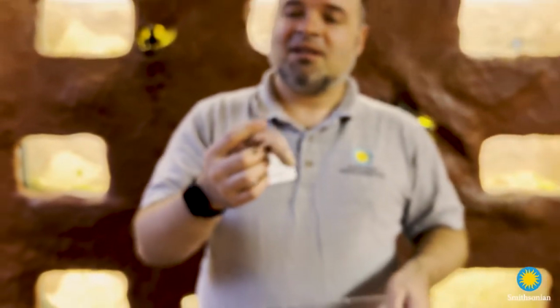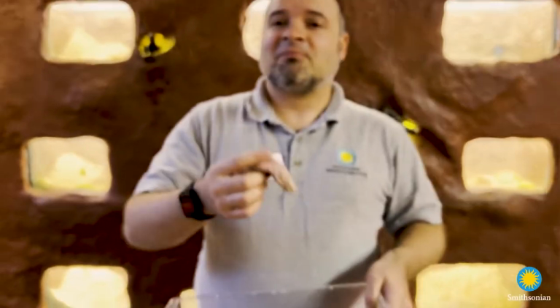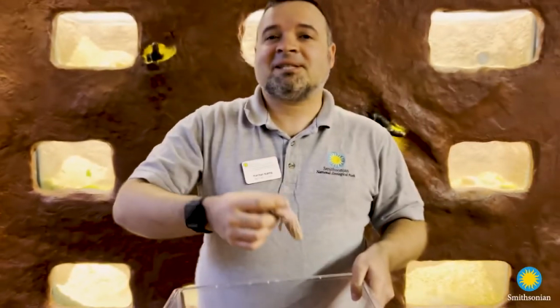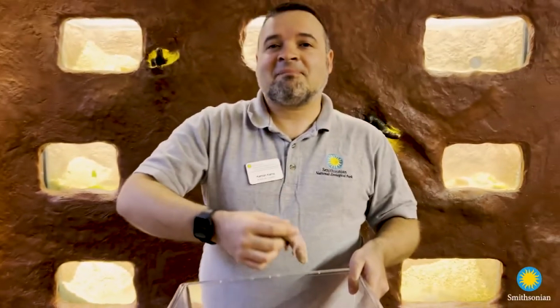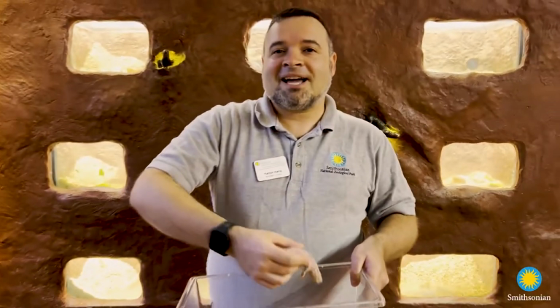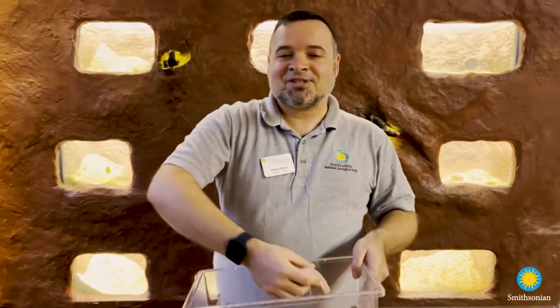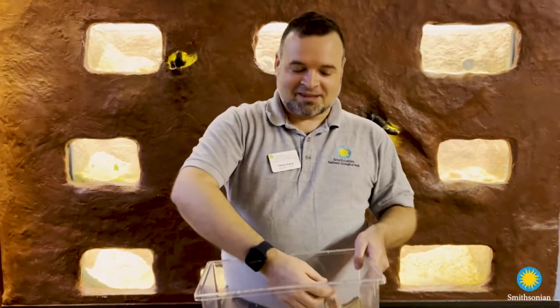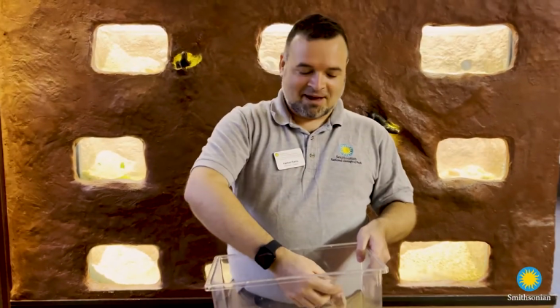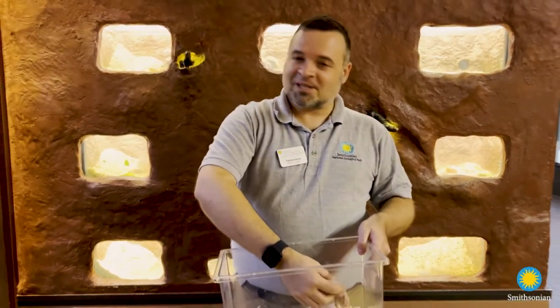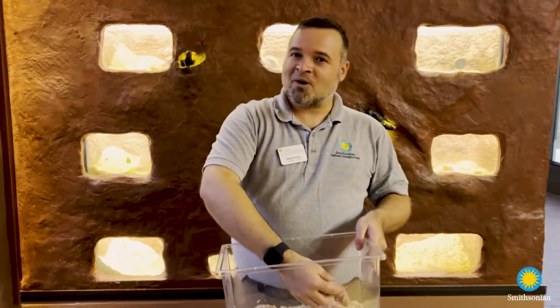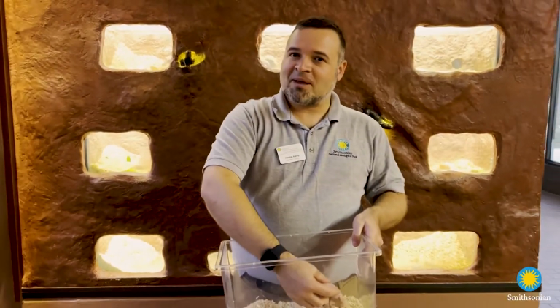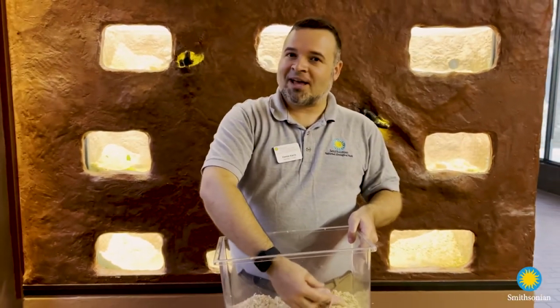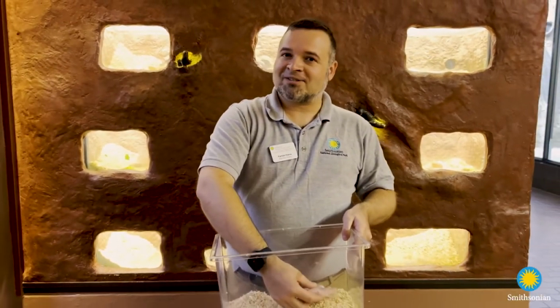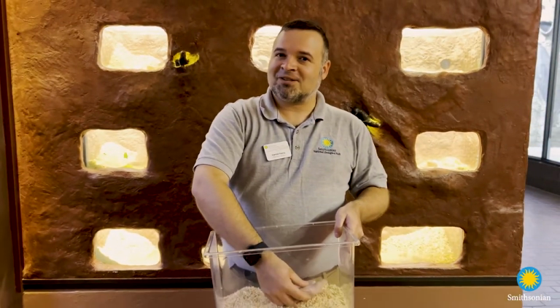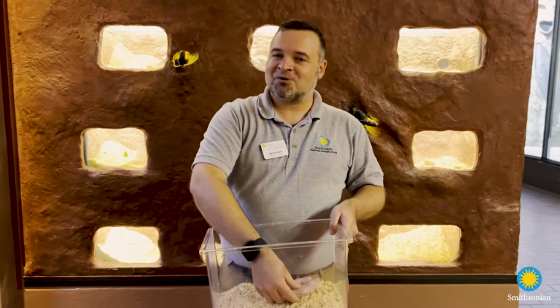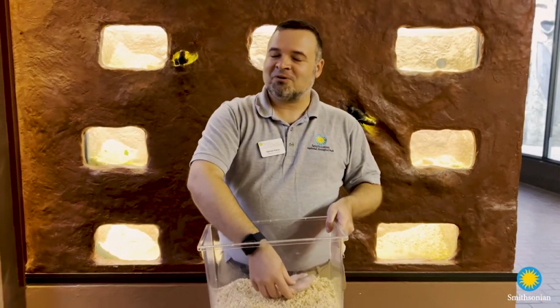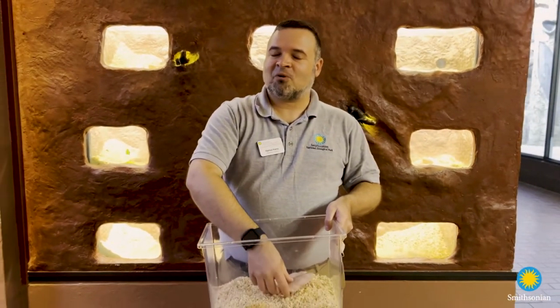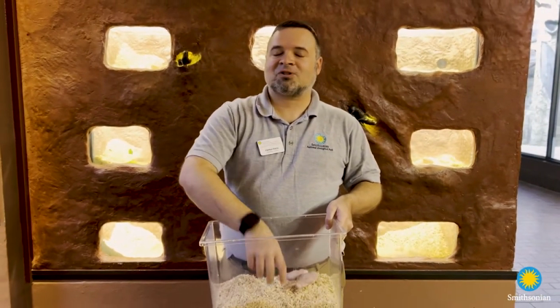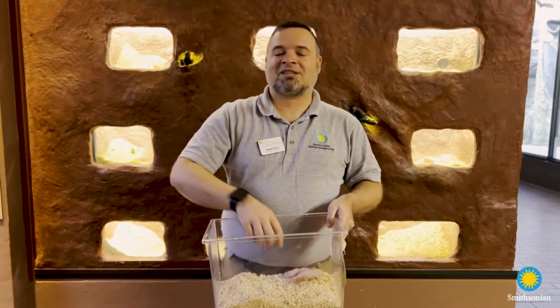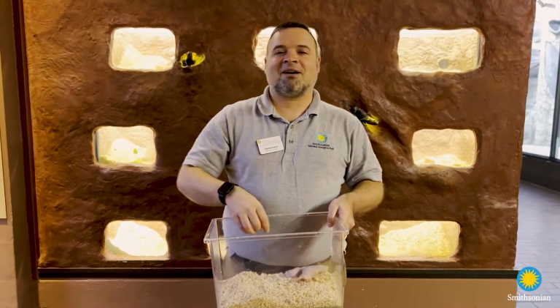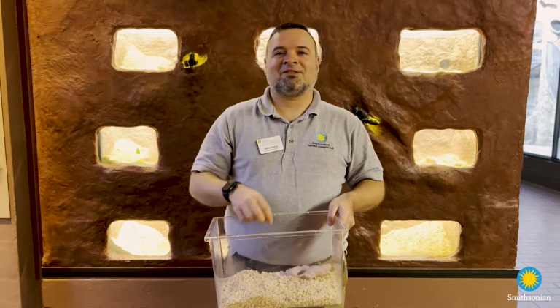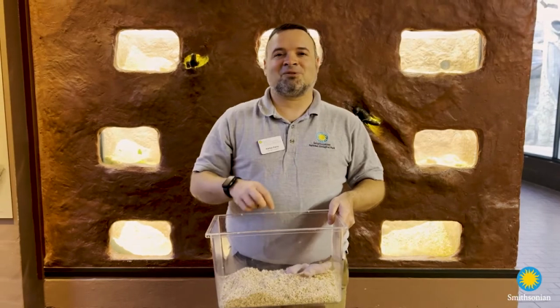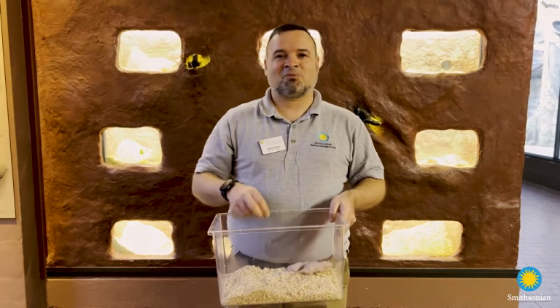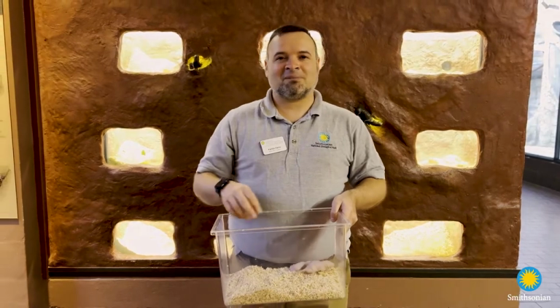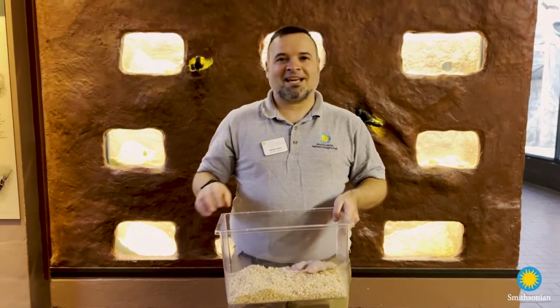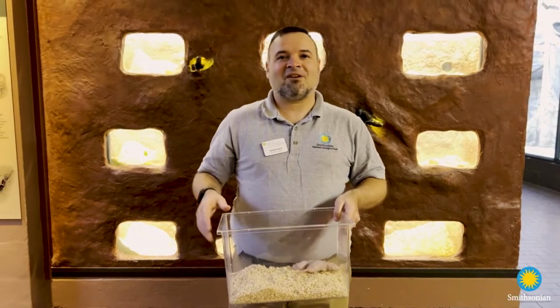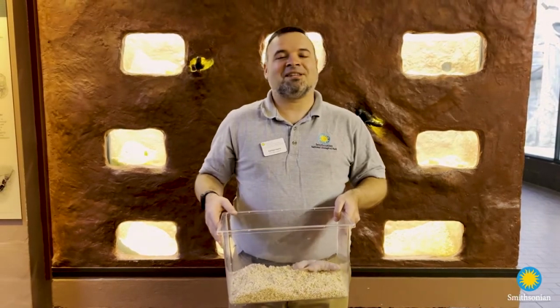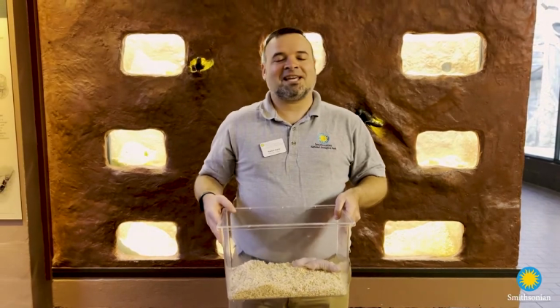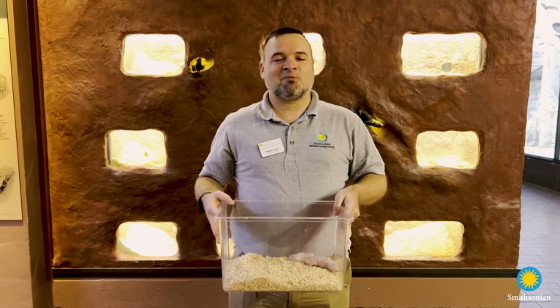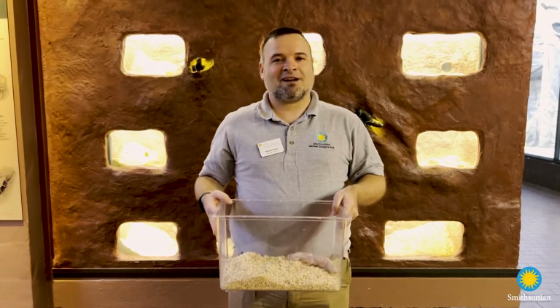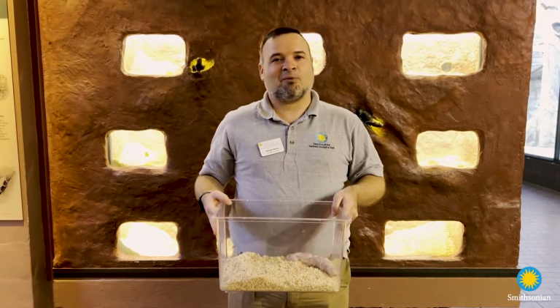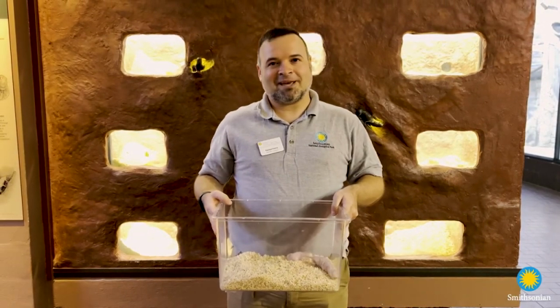Please come by and check them out at the Small Mammal House at the Zoo, or check them out on the zoo's website on the Naked Mole Rat webcam.